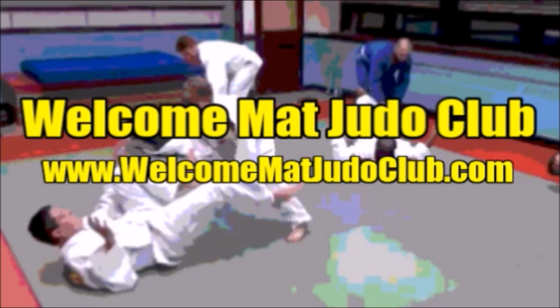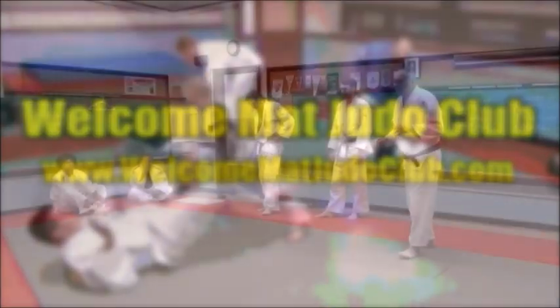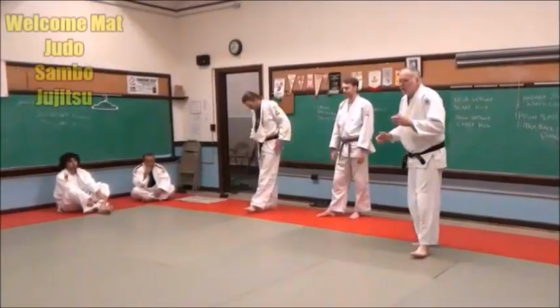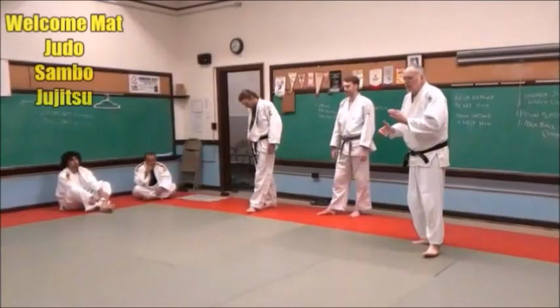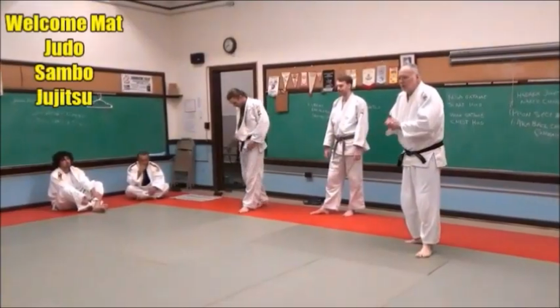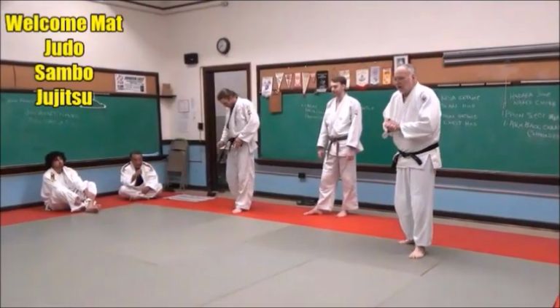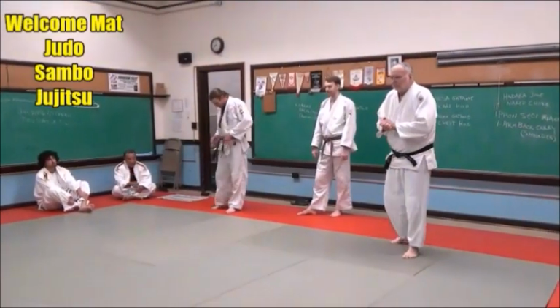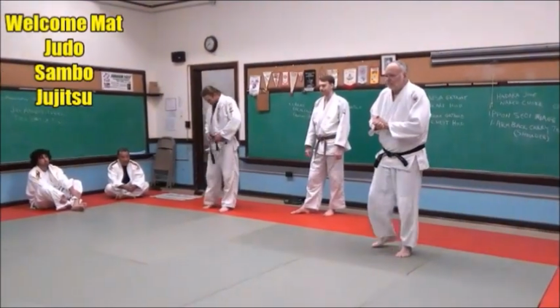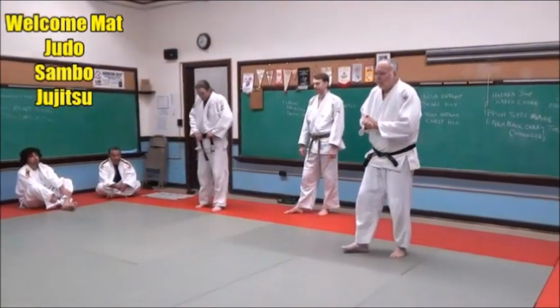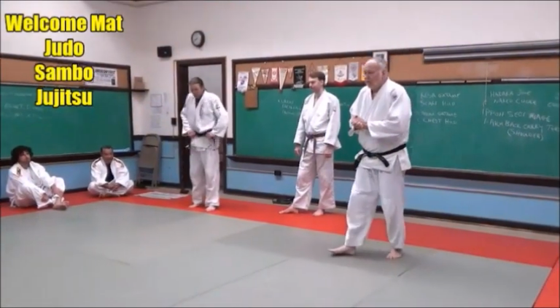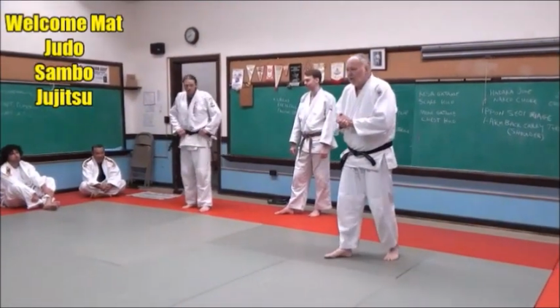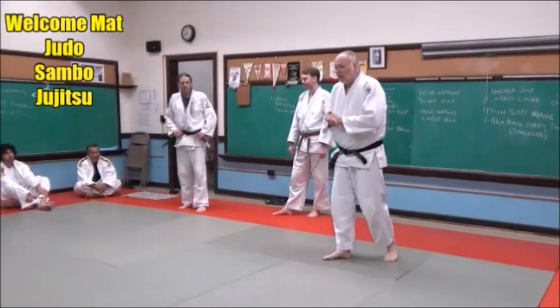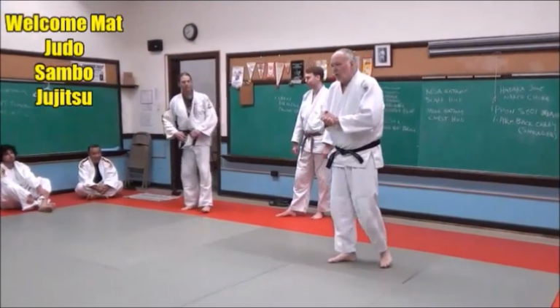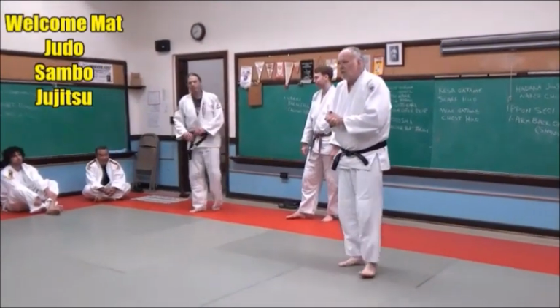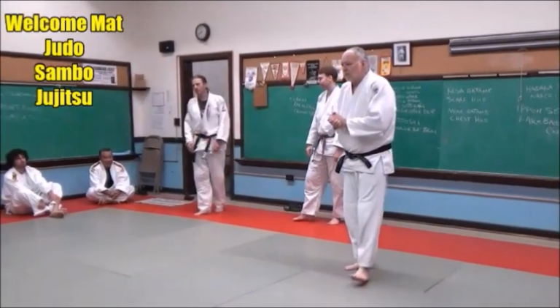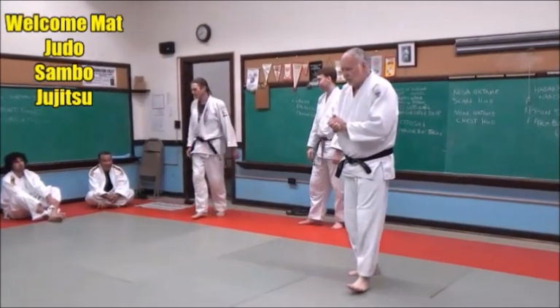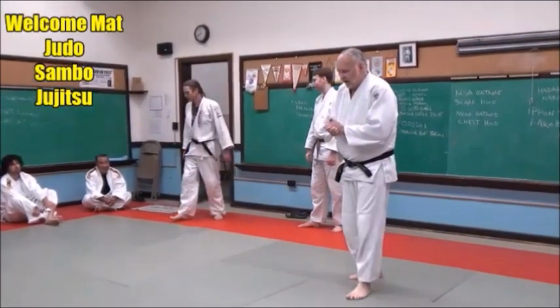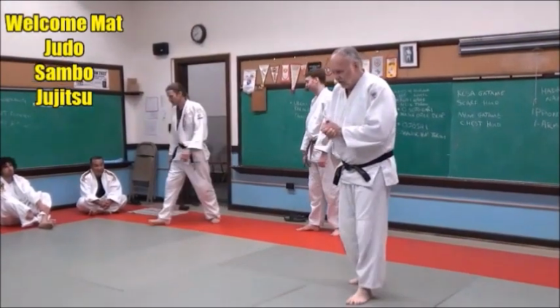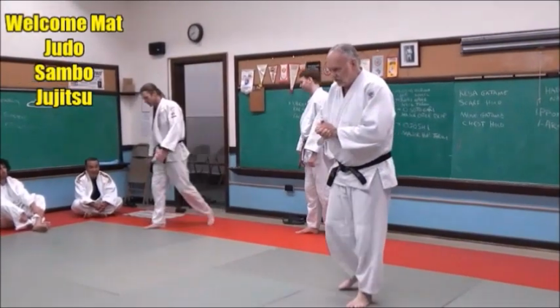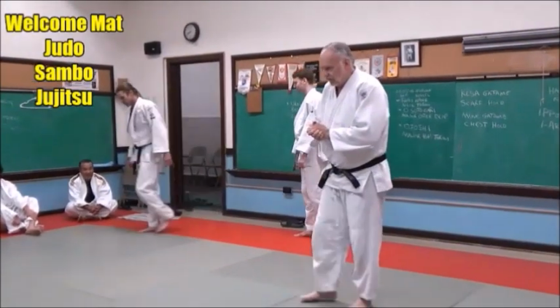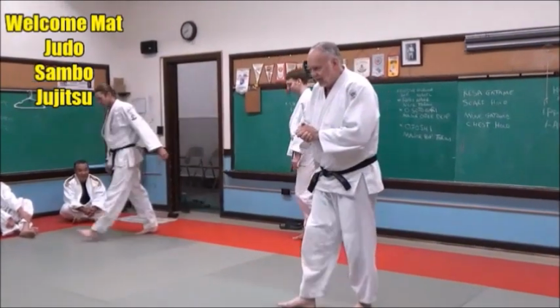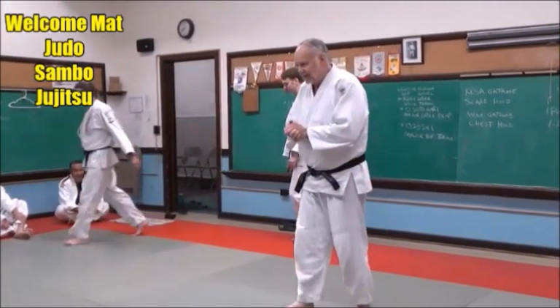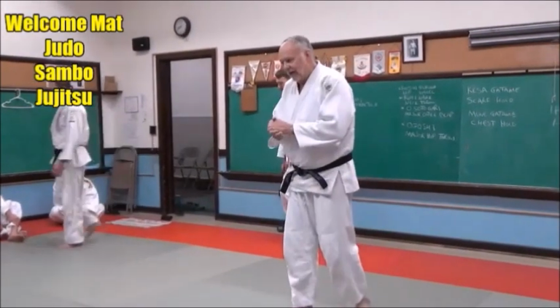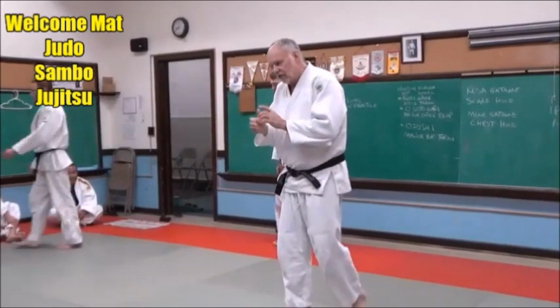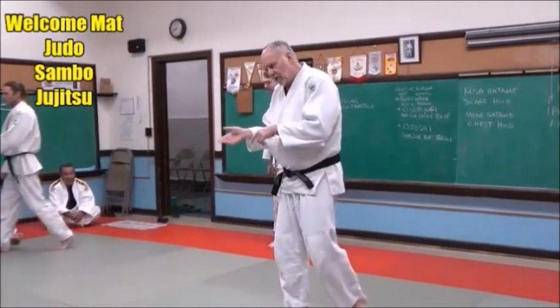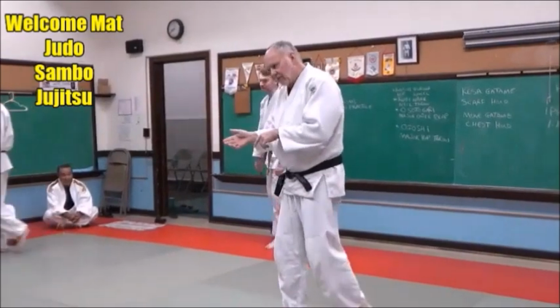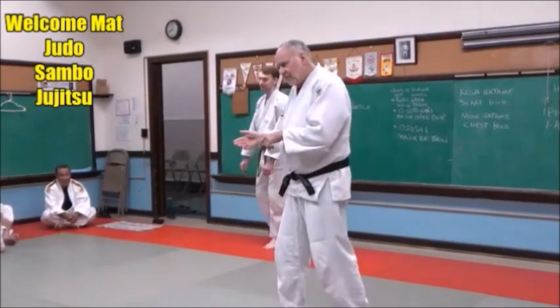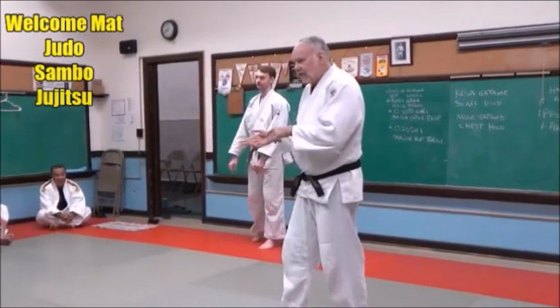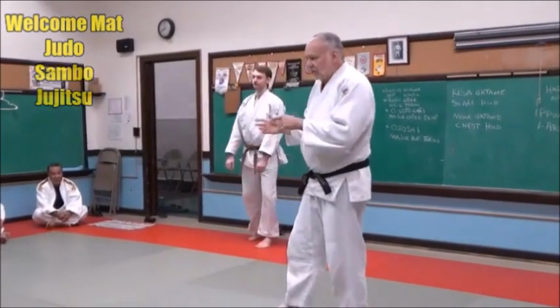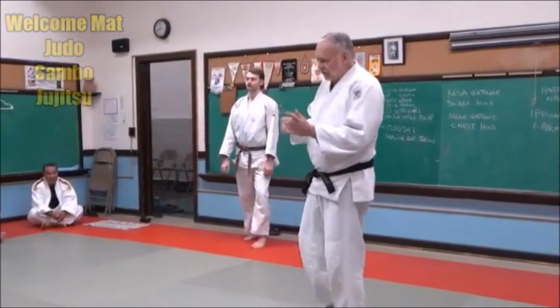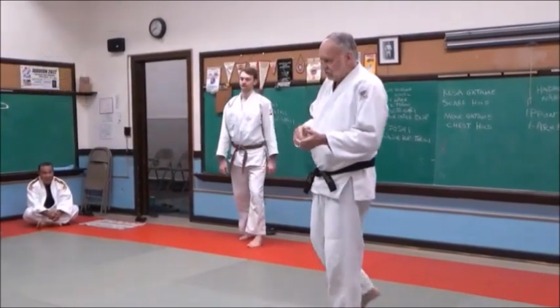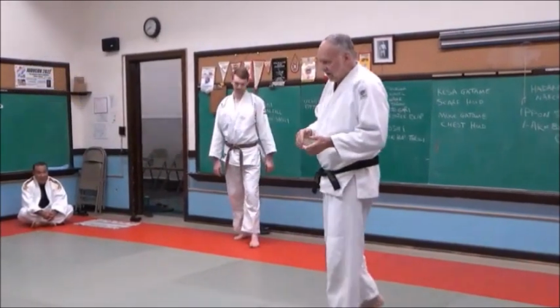We're going to start Randori. Randori means free practice. It's not a tournament — it's part of your training.